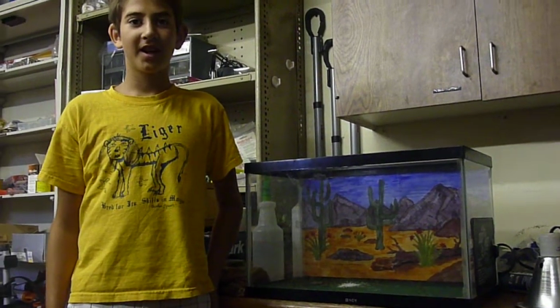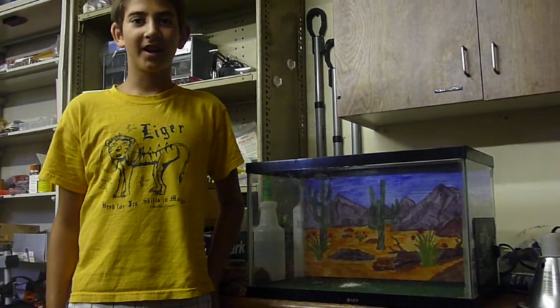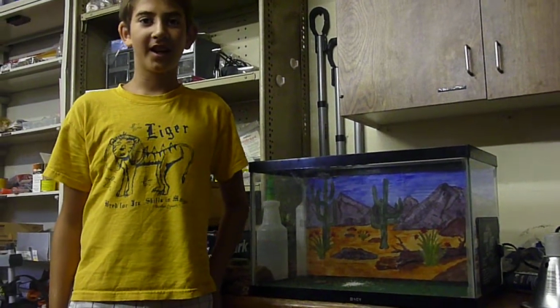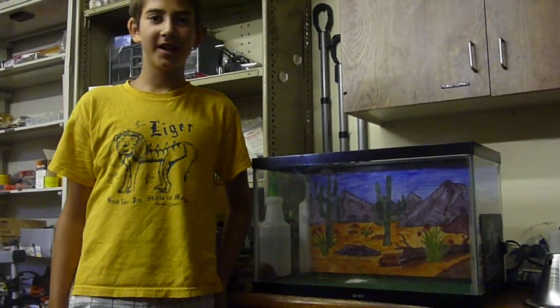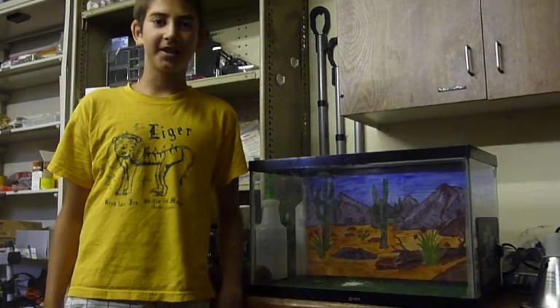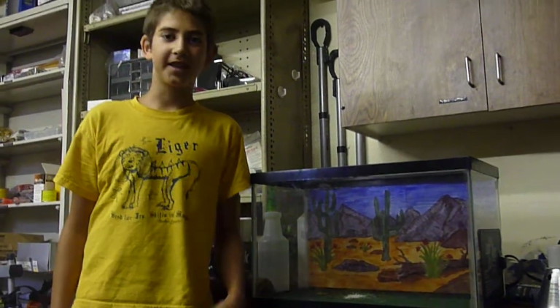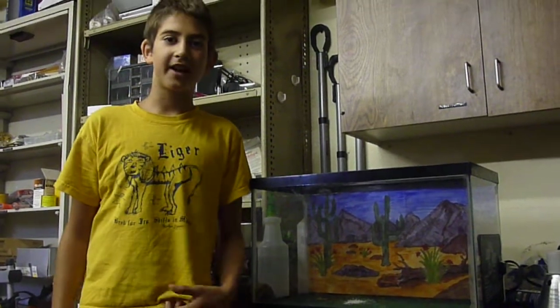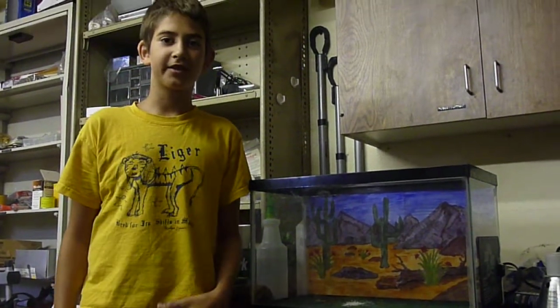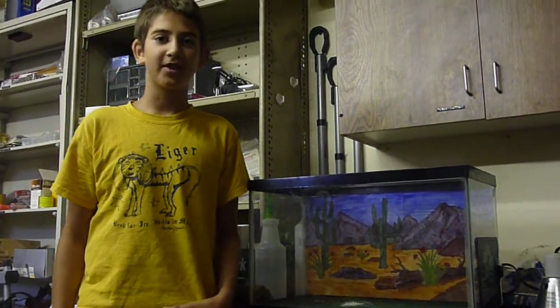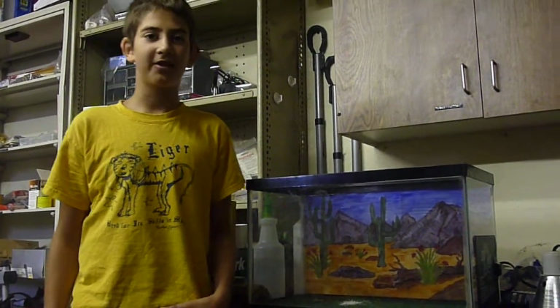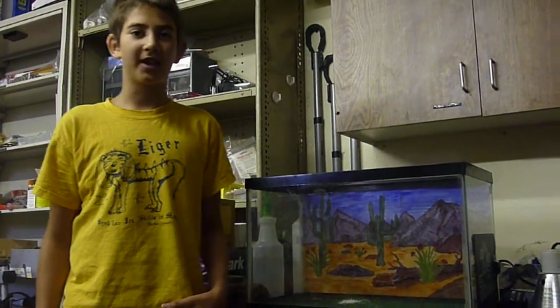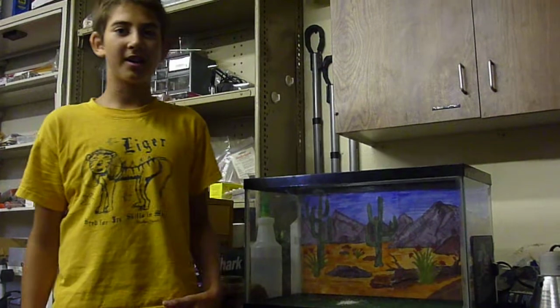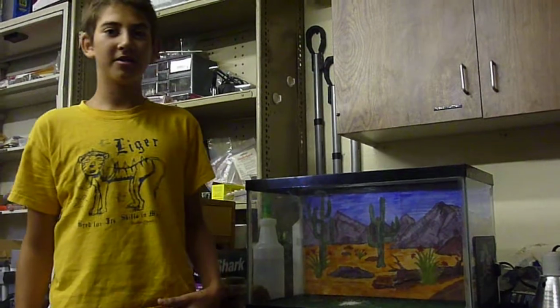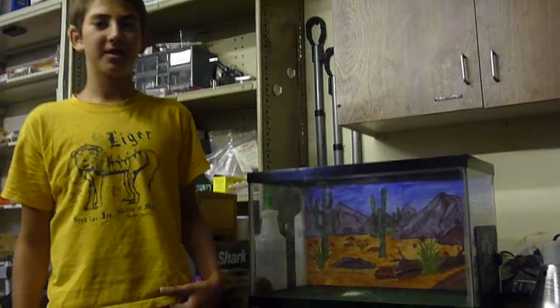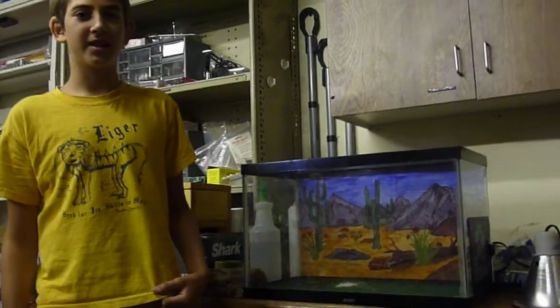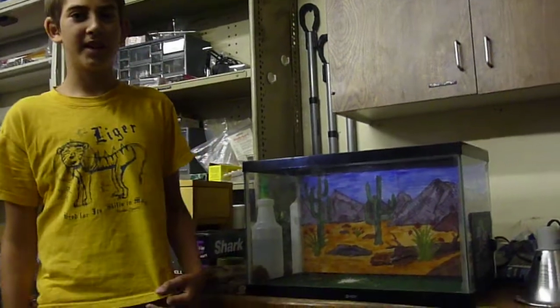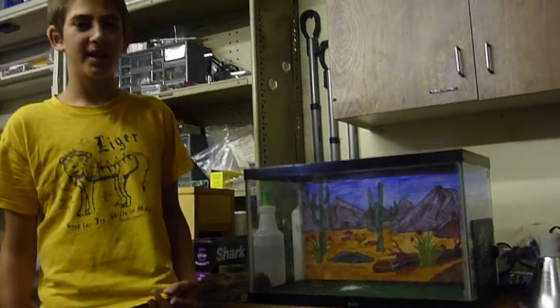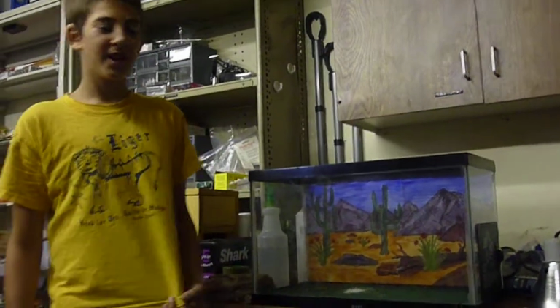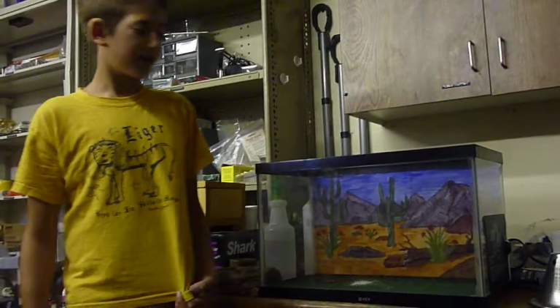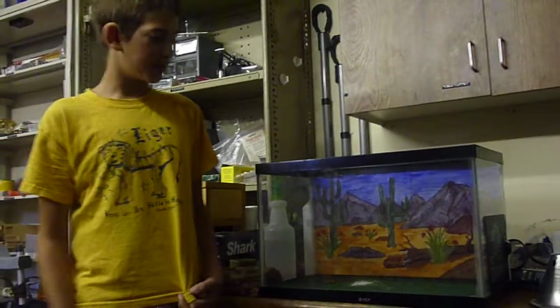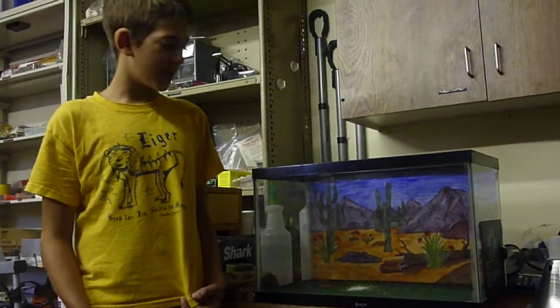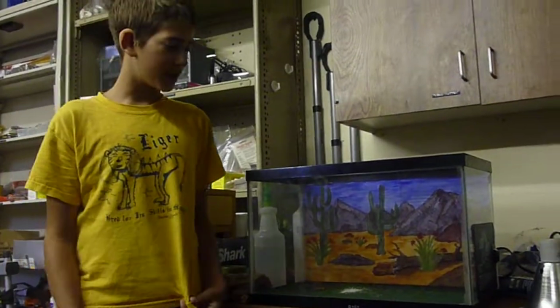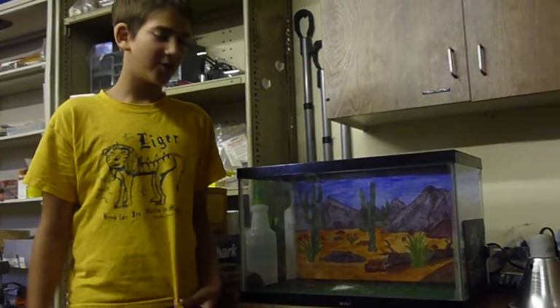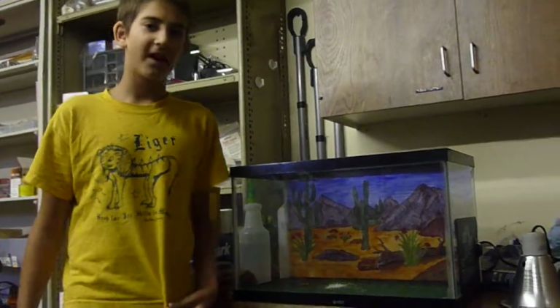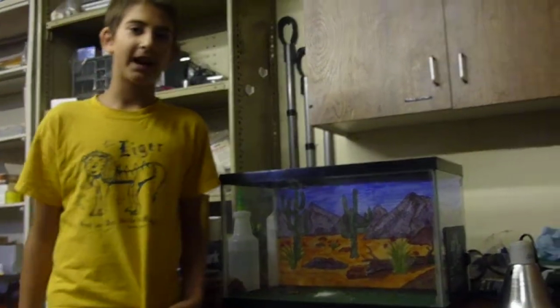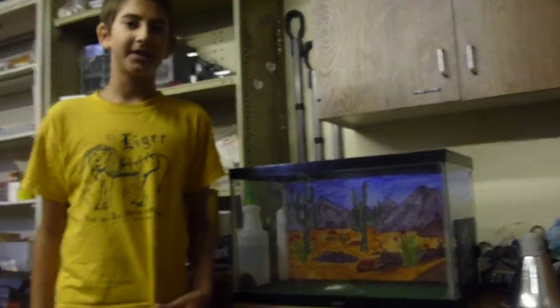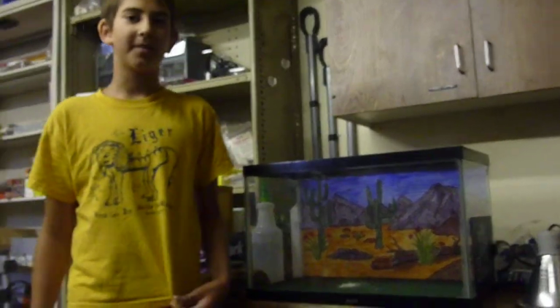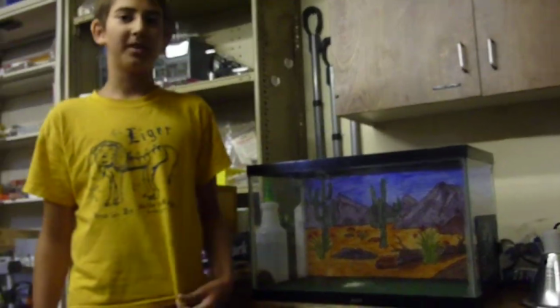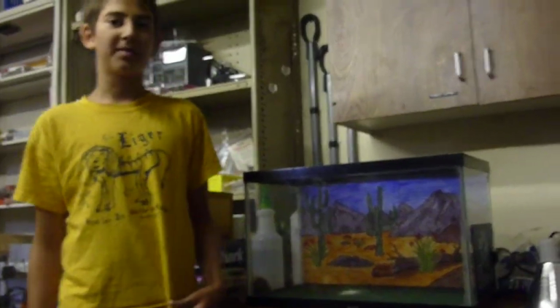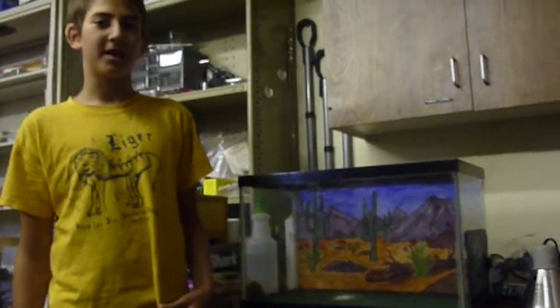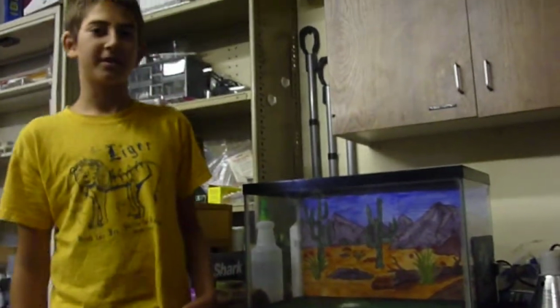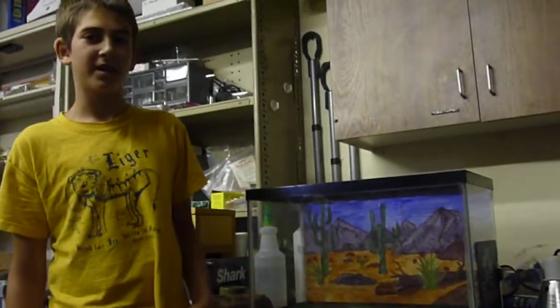Hey guys, this is Alex from Traveling Geckos, and today I'm going to be talking to you about how to set up a leopard gecko tank.